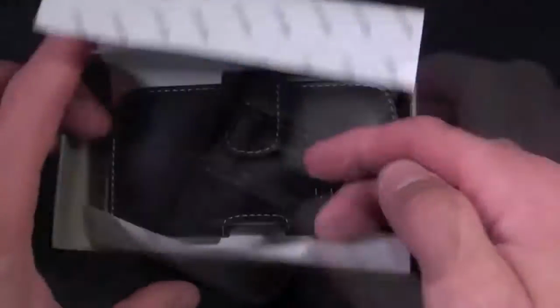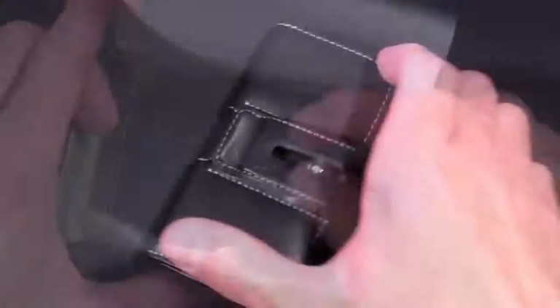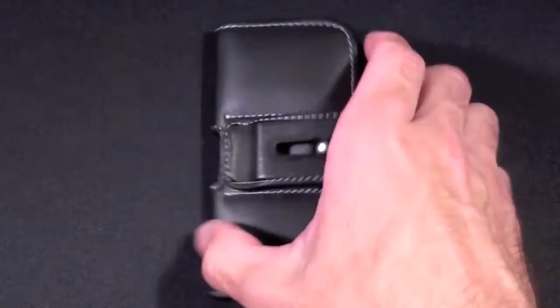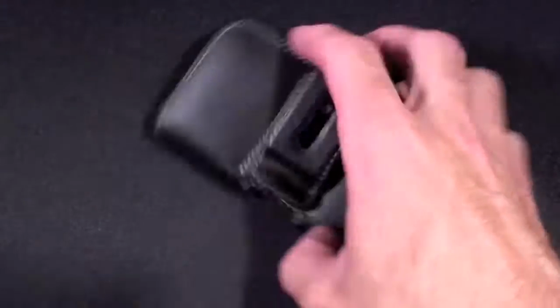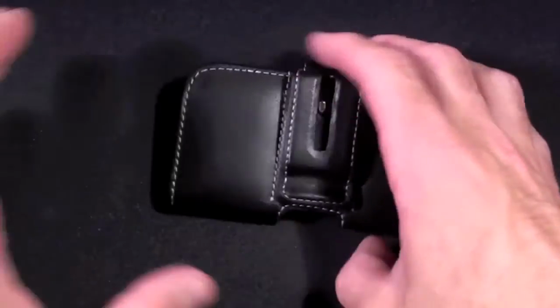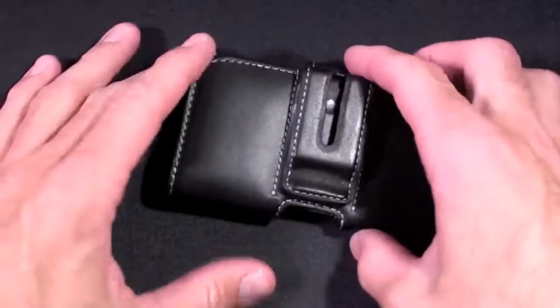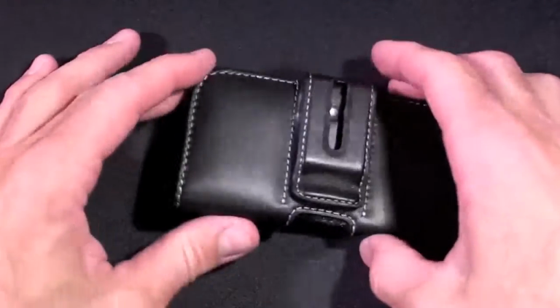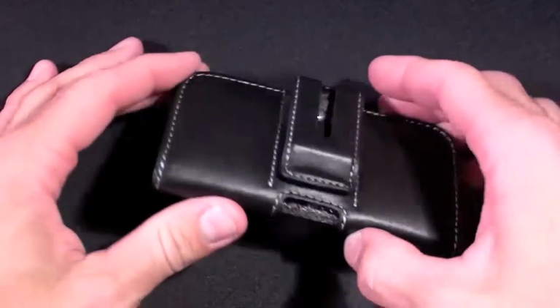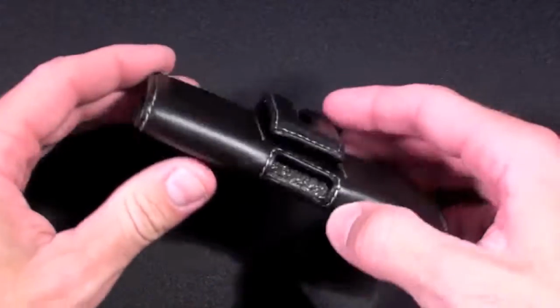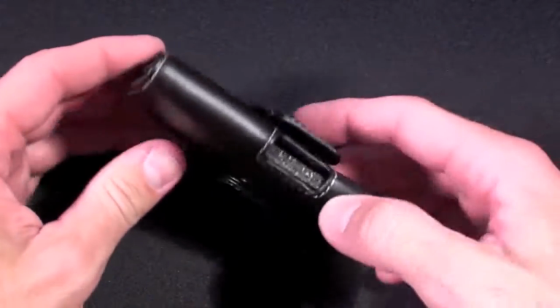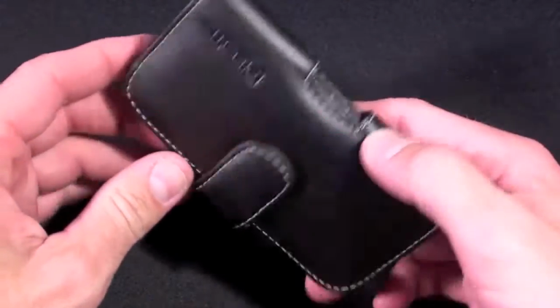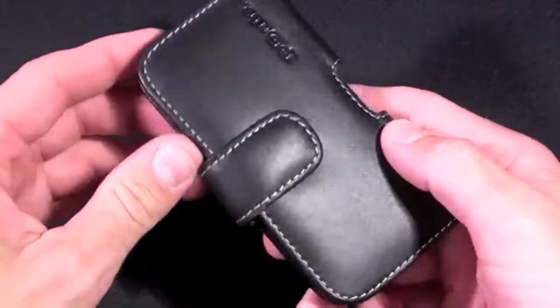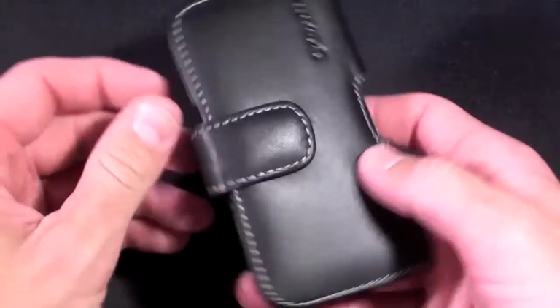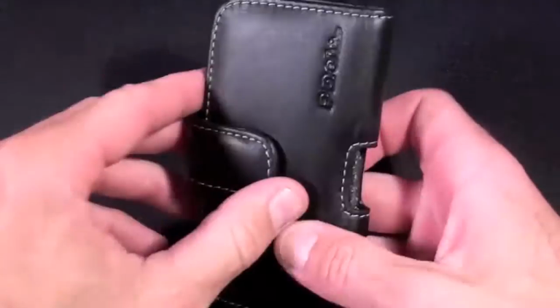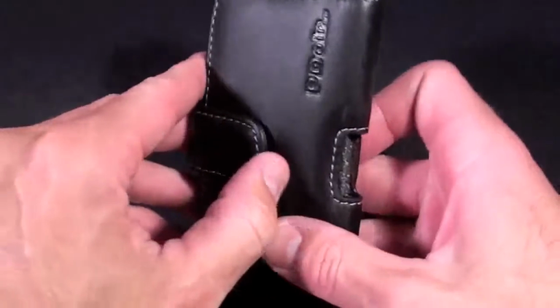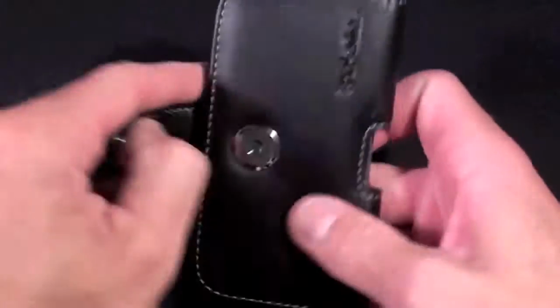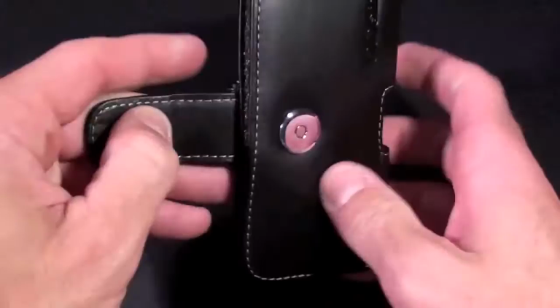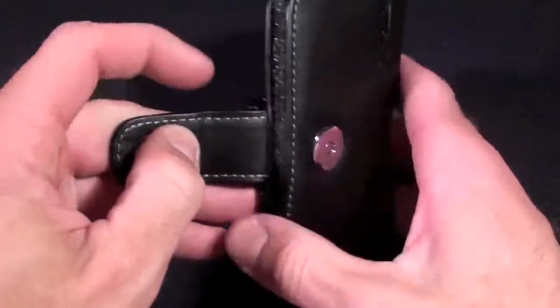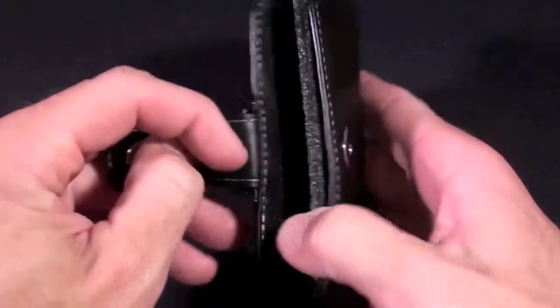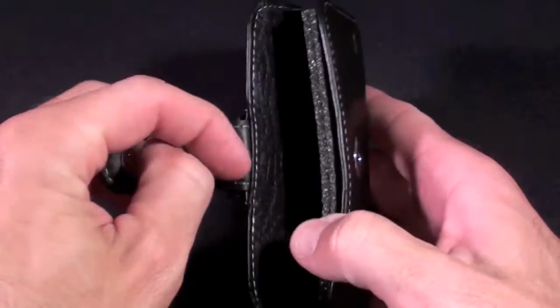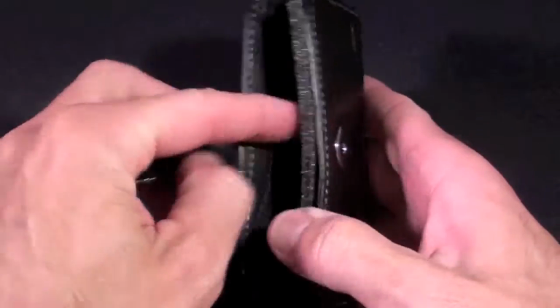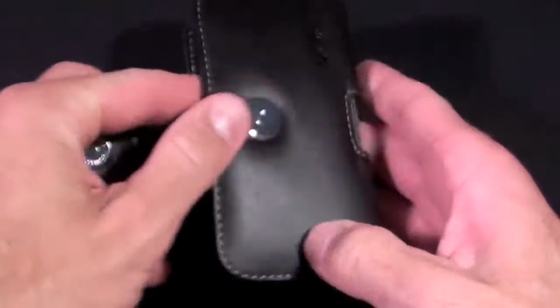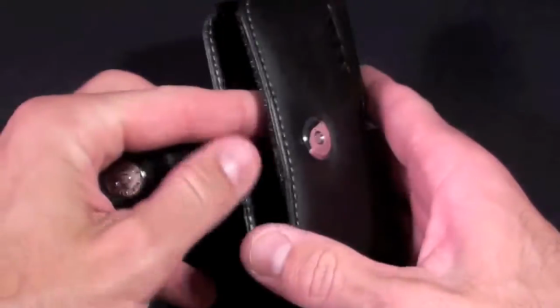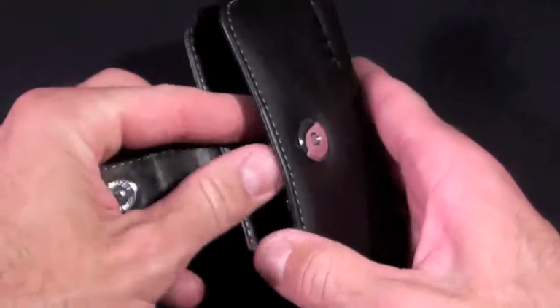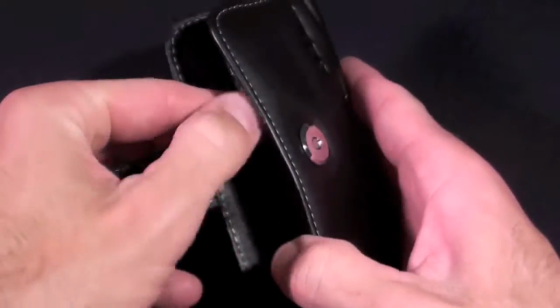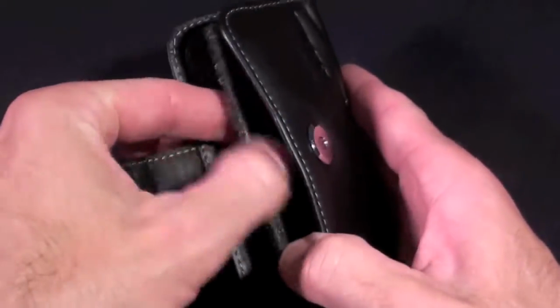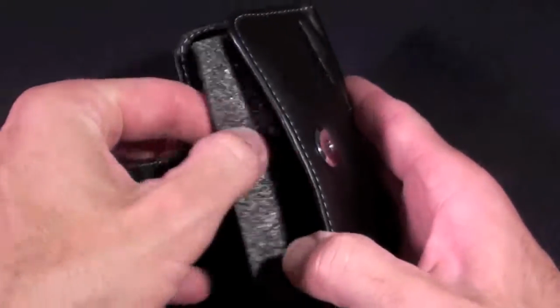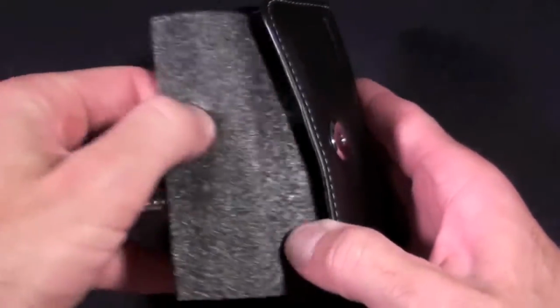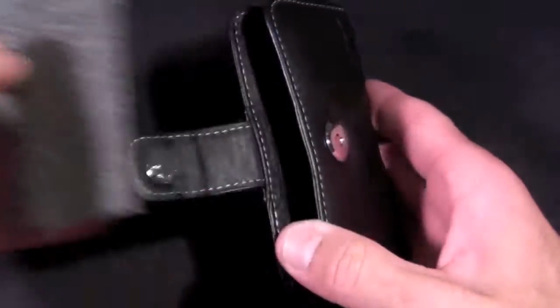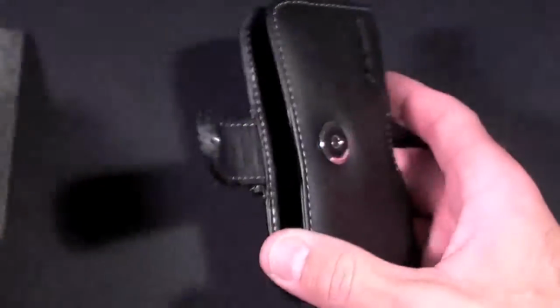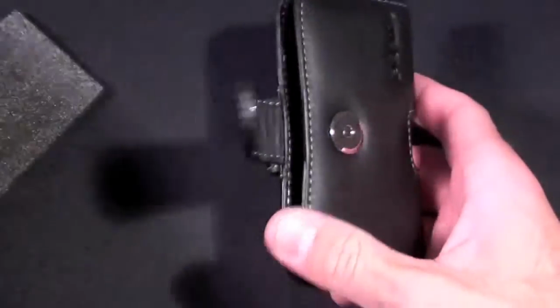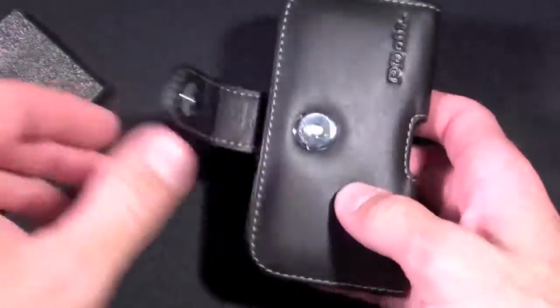So here we have the leather case, and inside is a little foam spacer, so let's remove that.